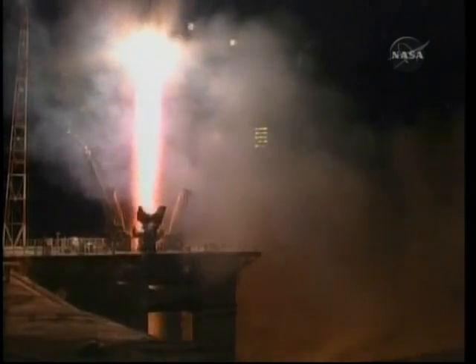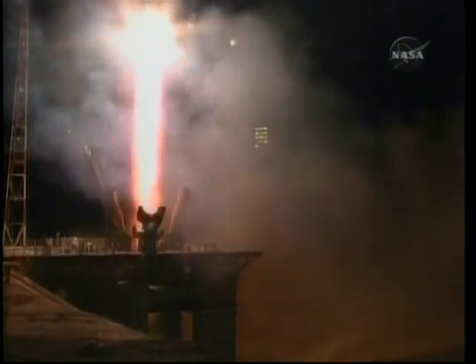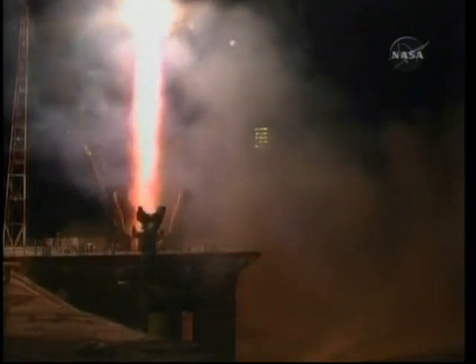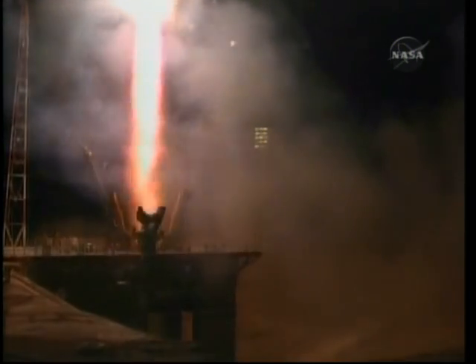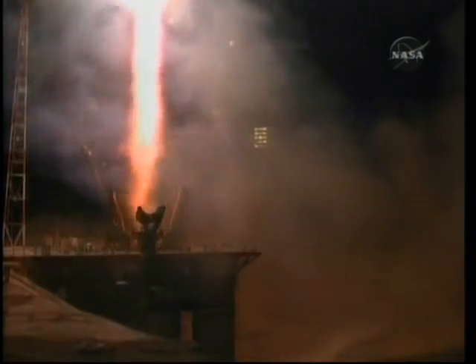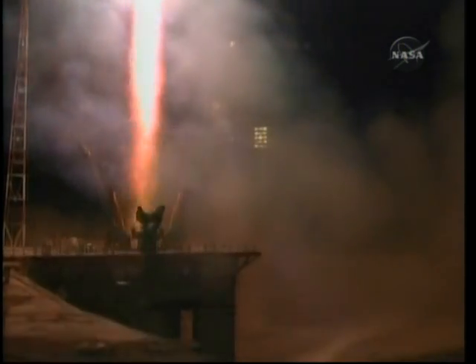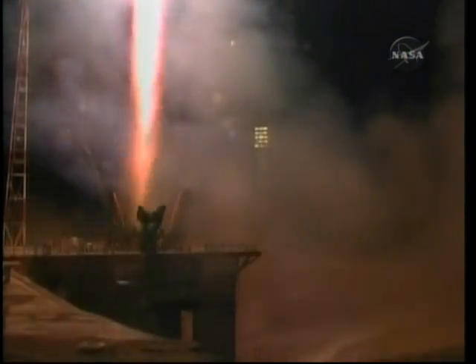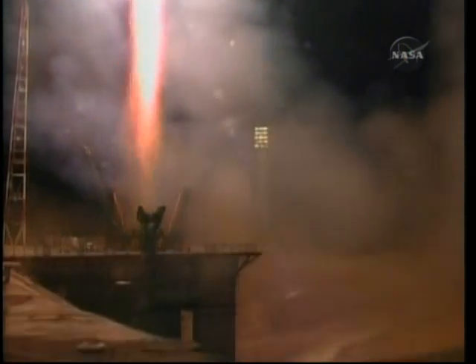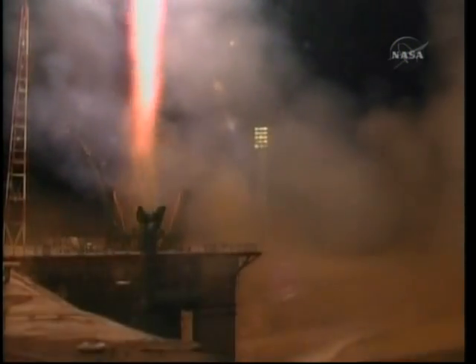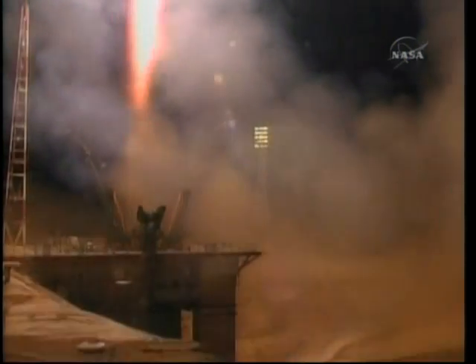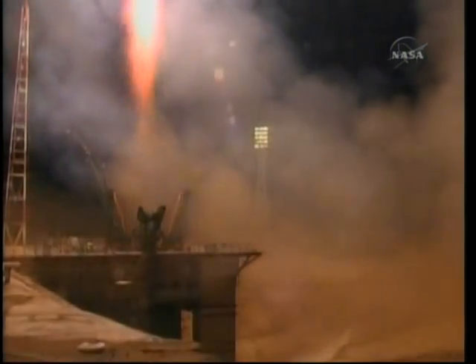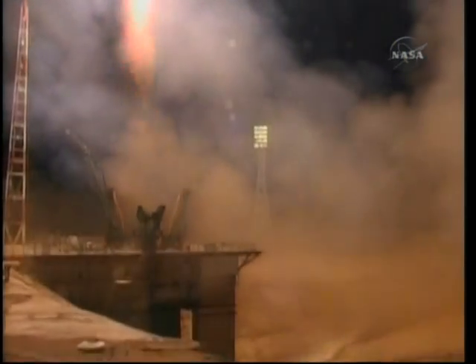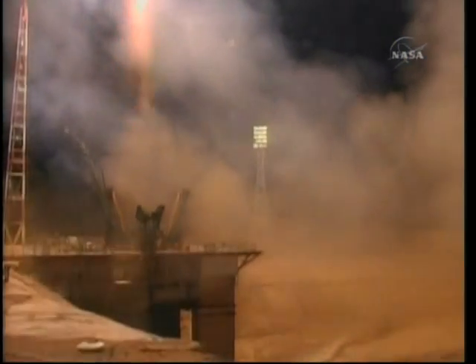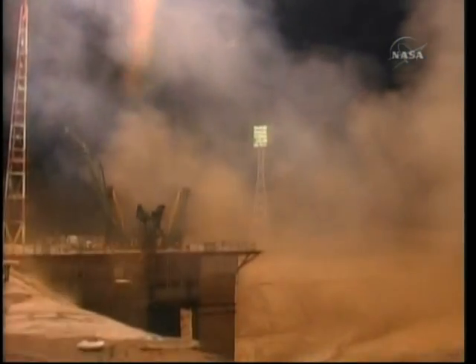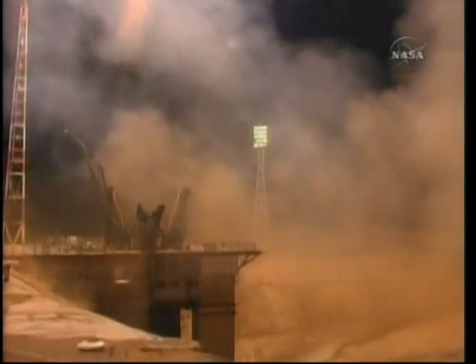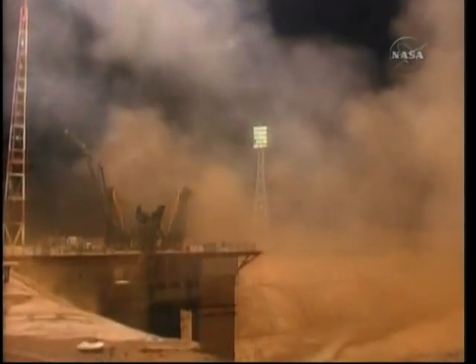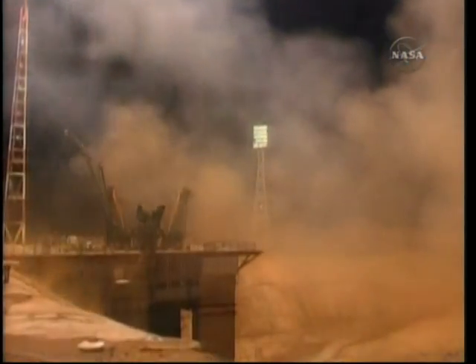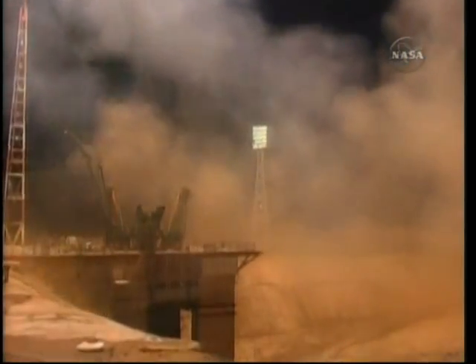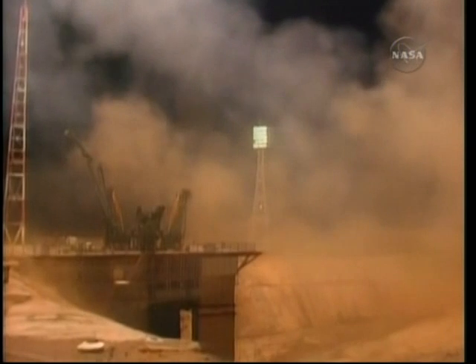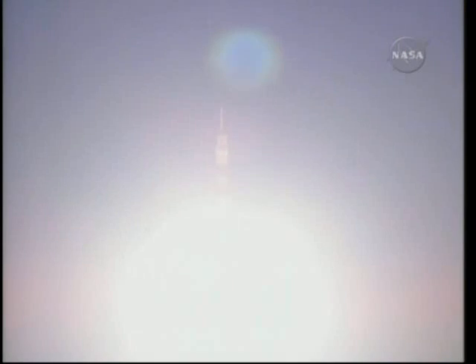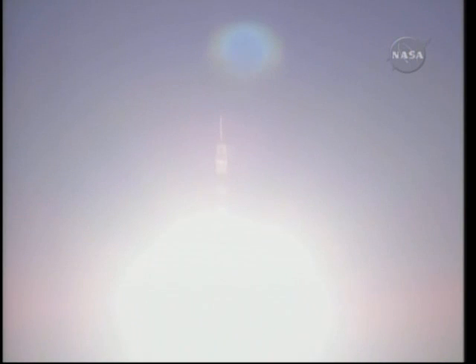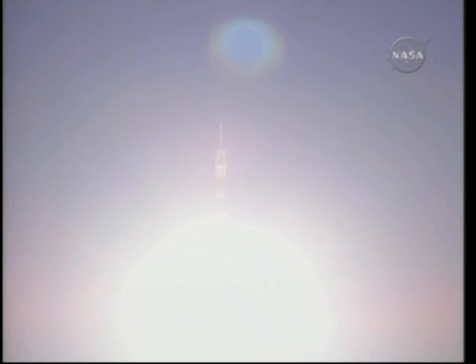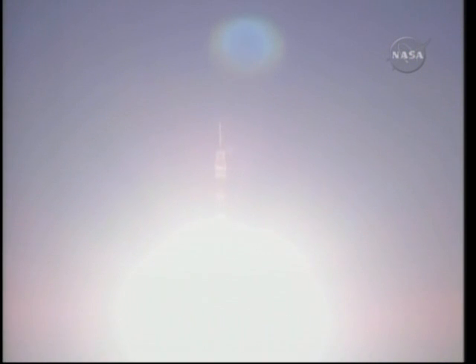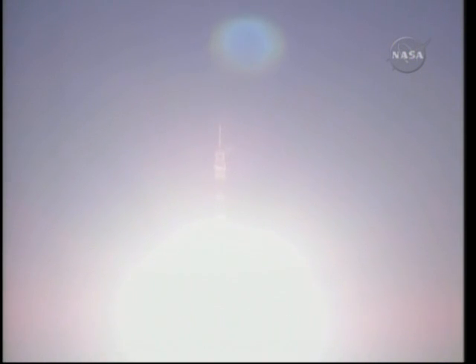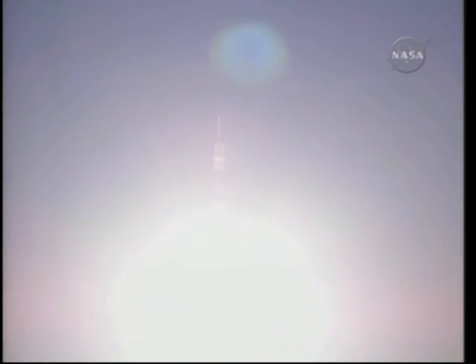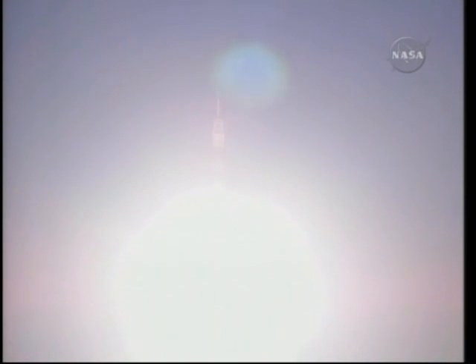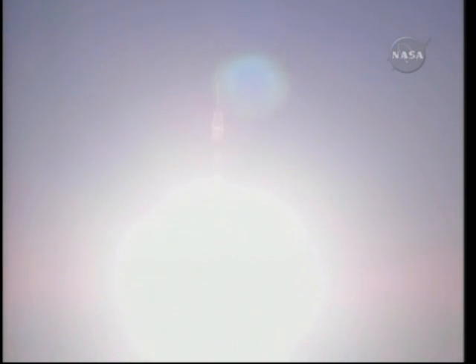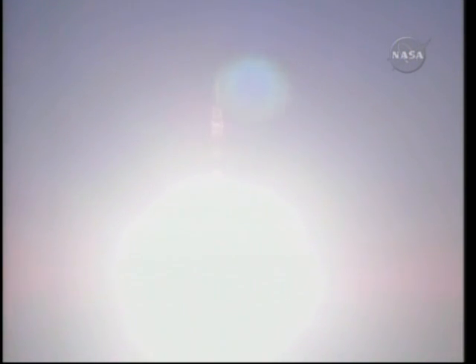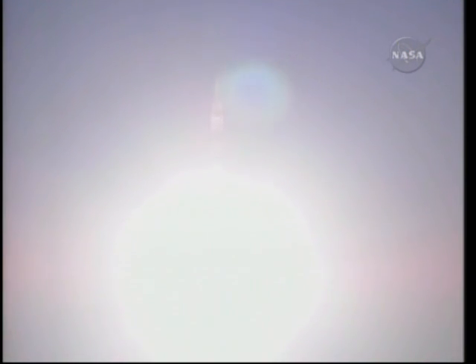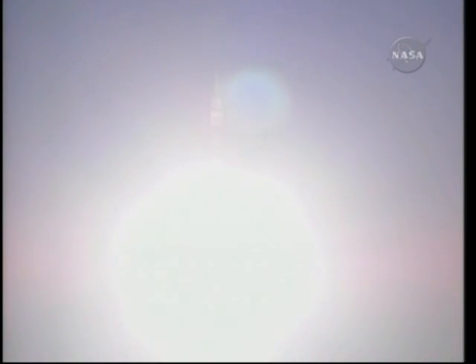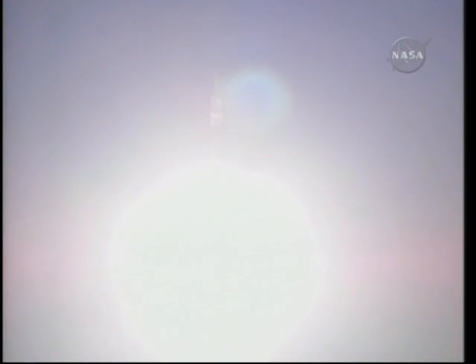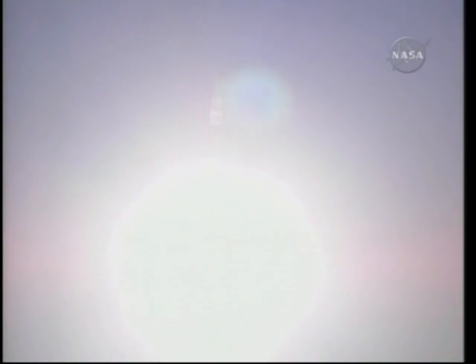Liftoff of the Soyuz rocket. Shannon Walker, Fyodor Yurchikhin and Doug Wheelock begin their journey and the 100th launch on behalf of the International Space Station.